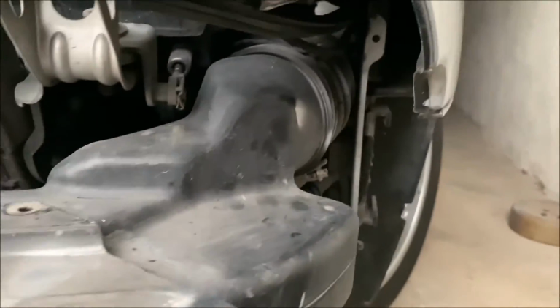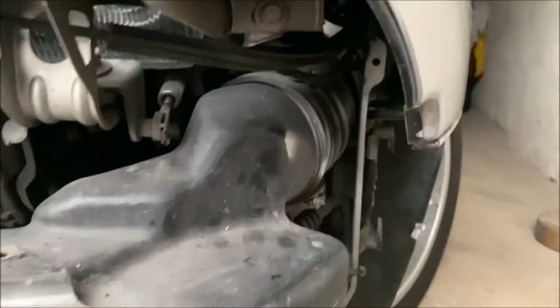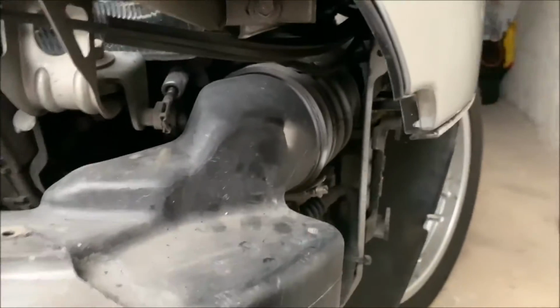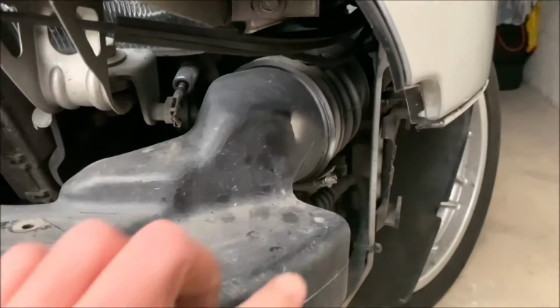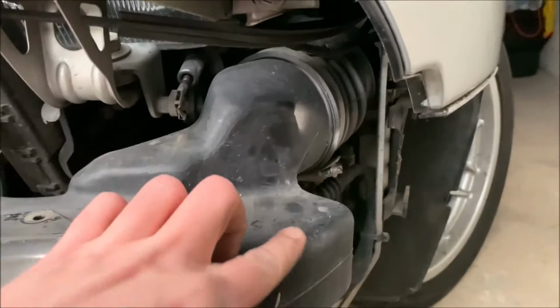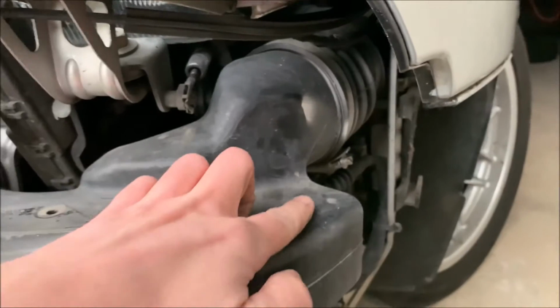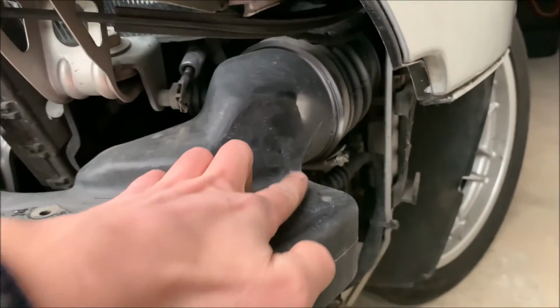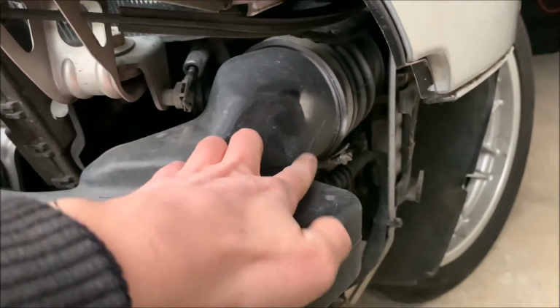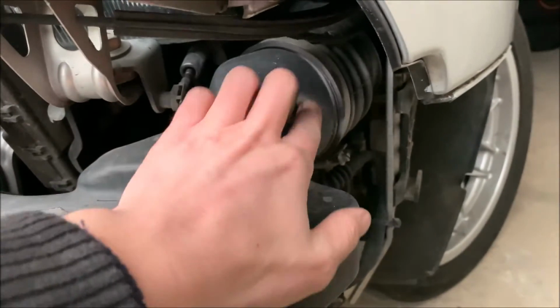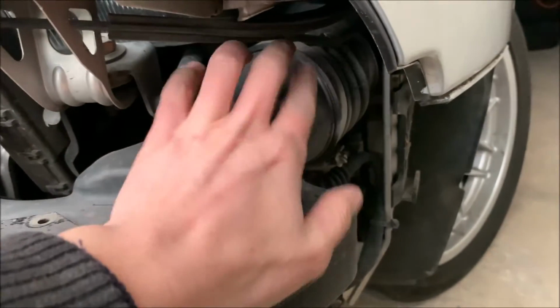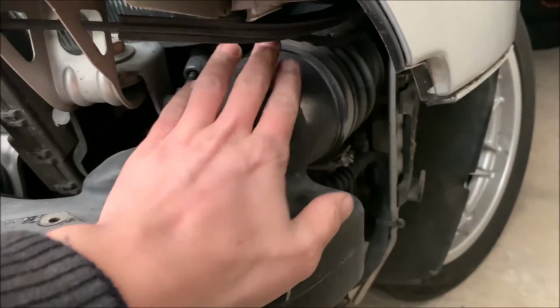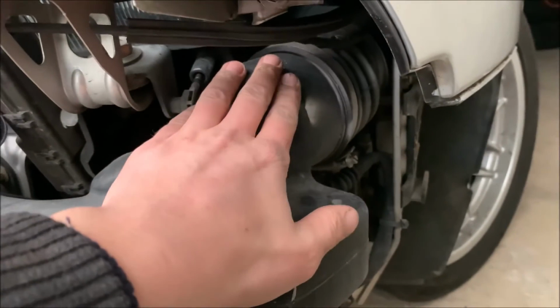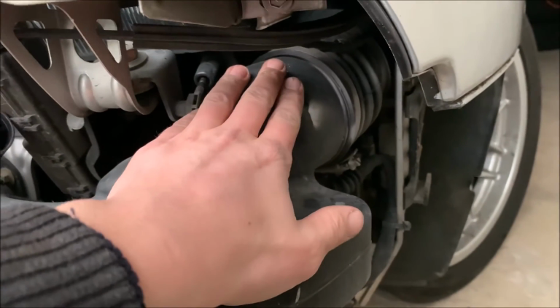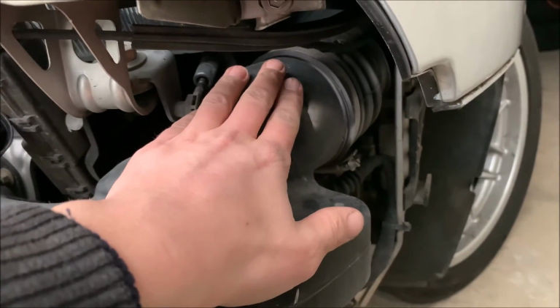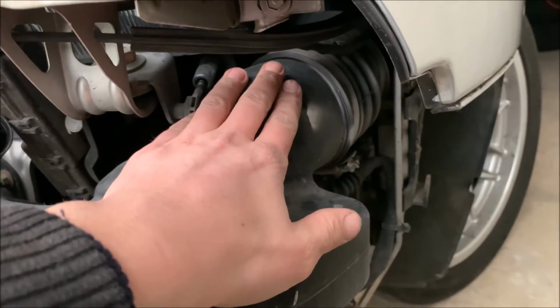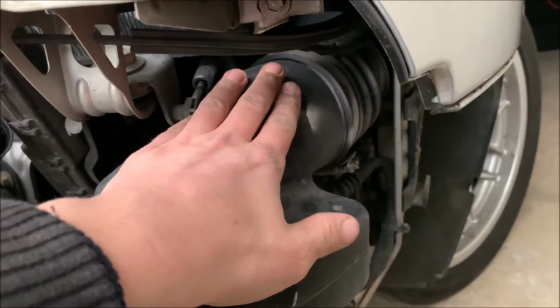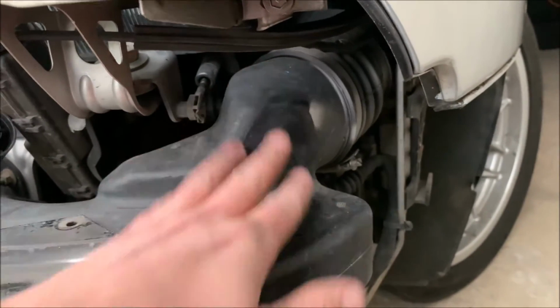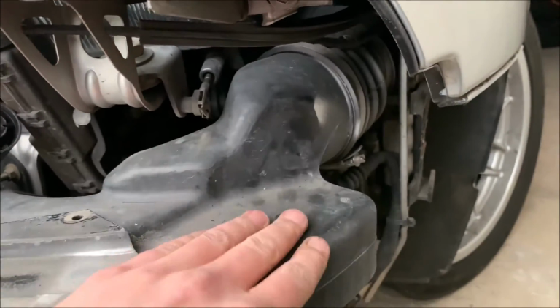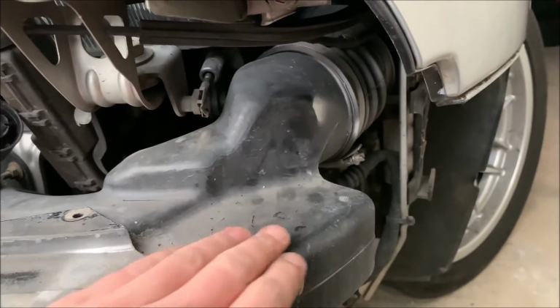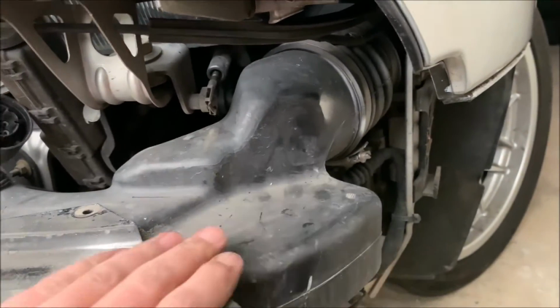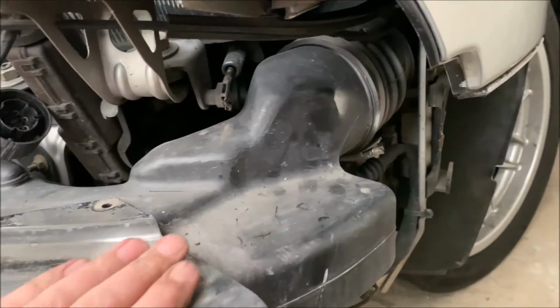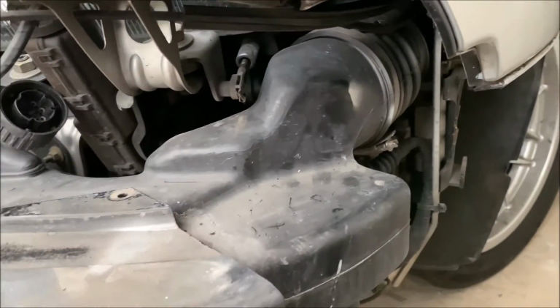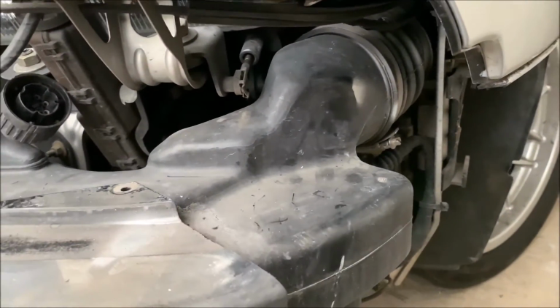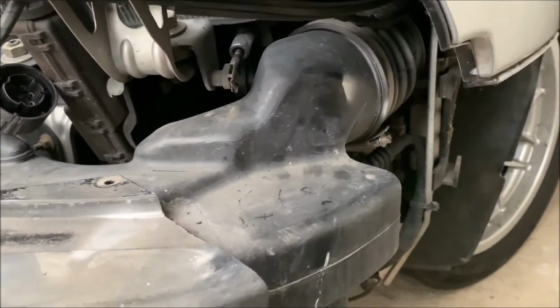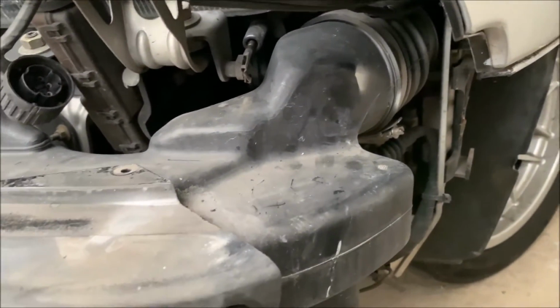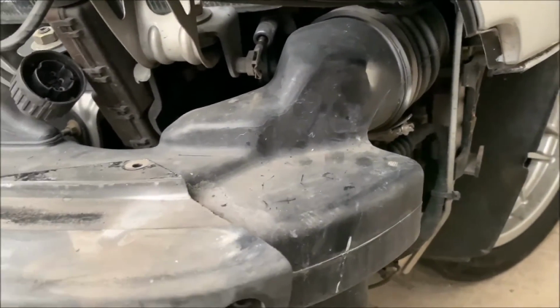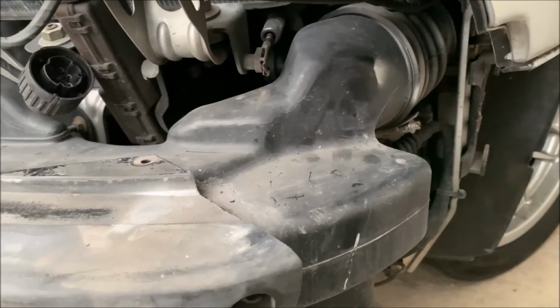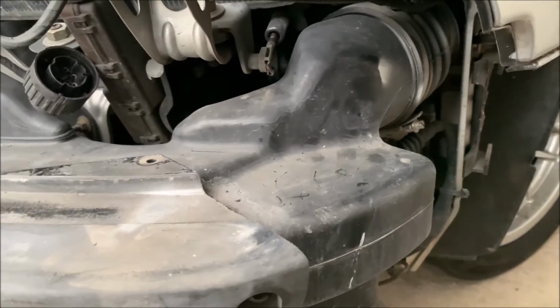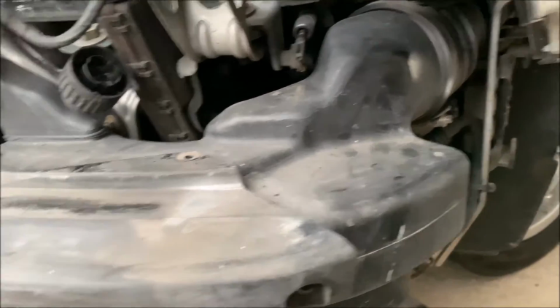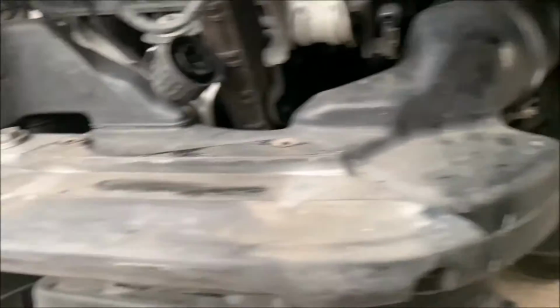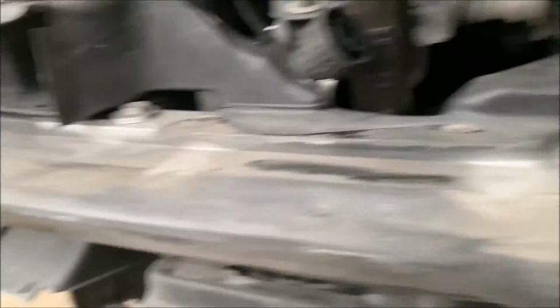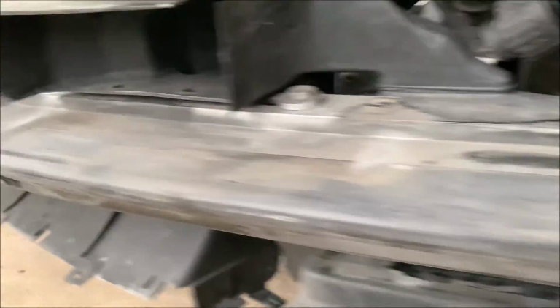As you can see here, the engine is taking the air straight from it. I've never seen anything like that, and we have it on both sides.